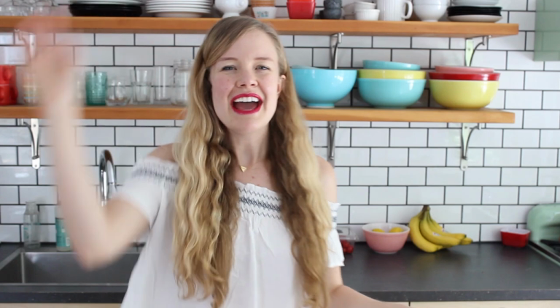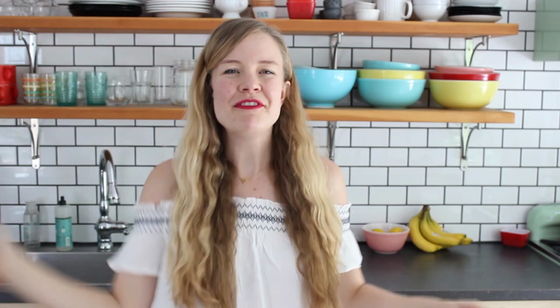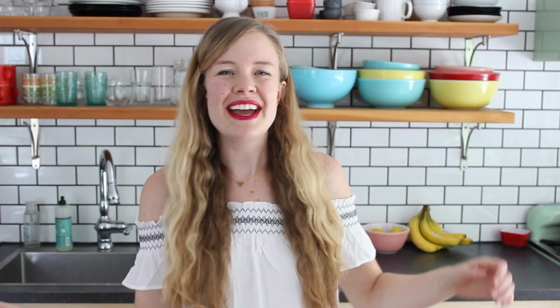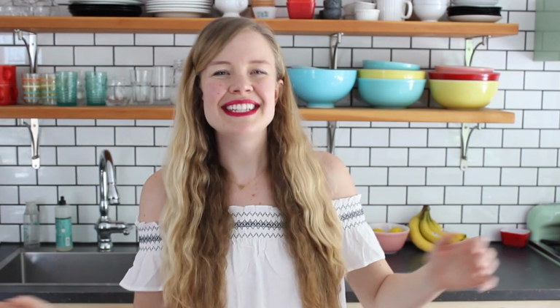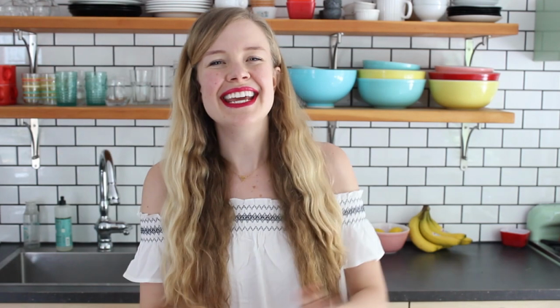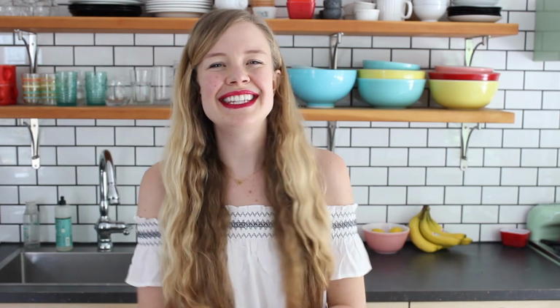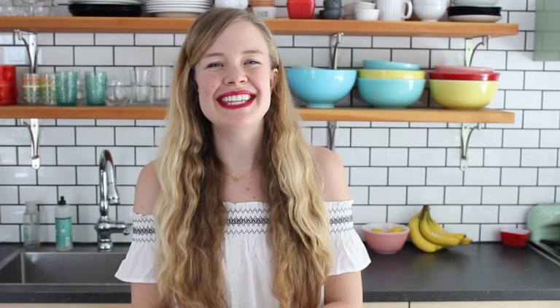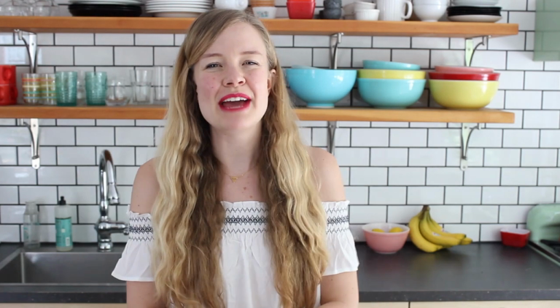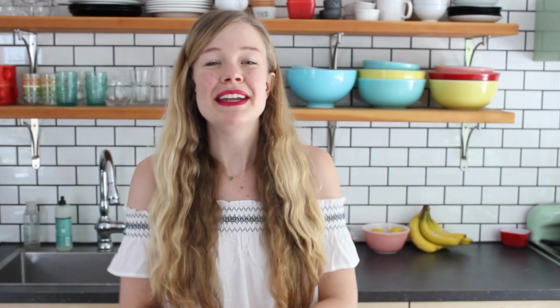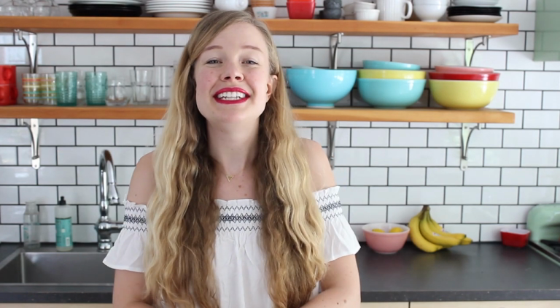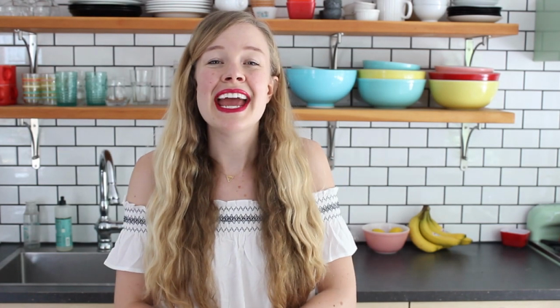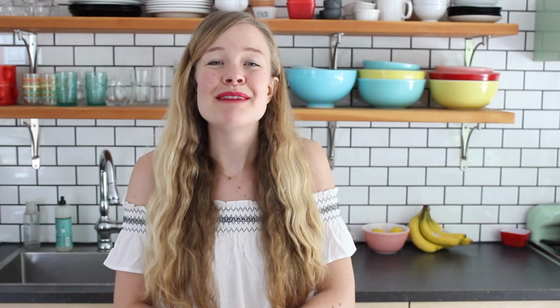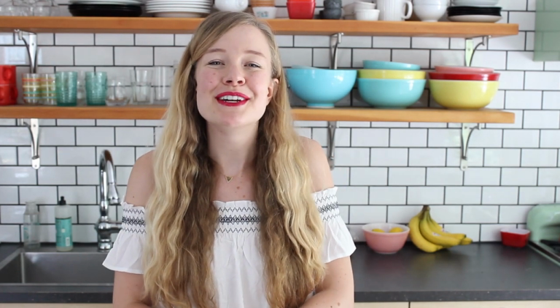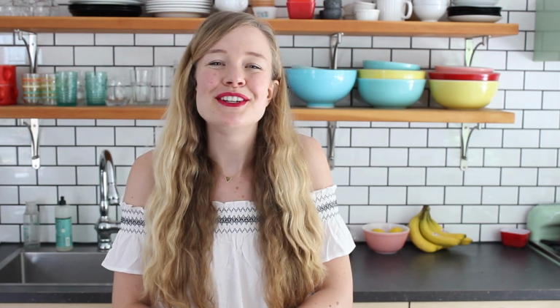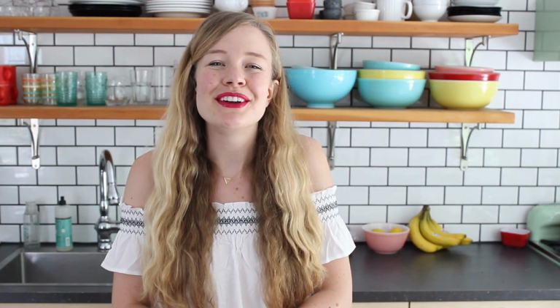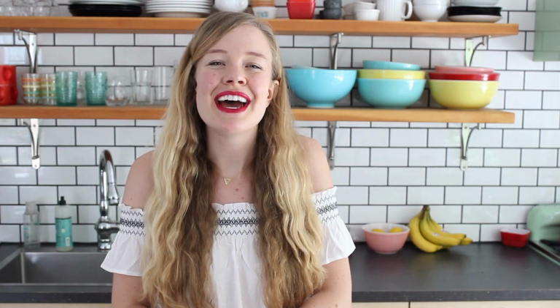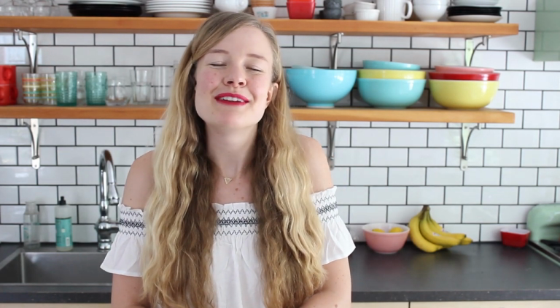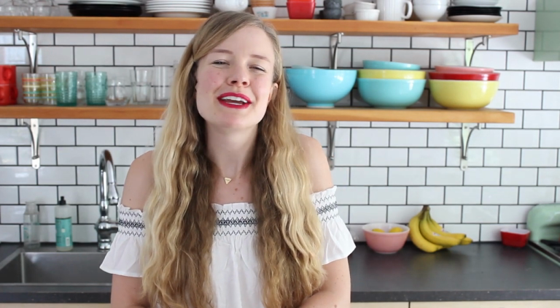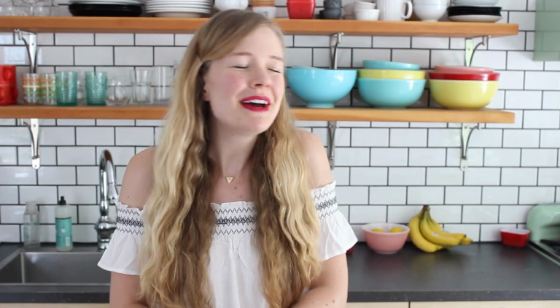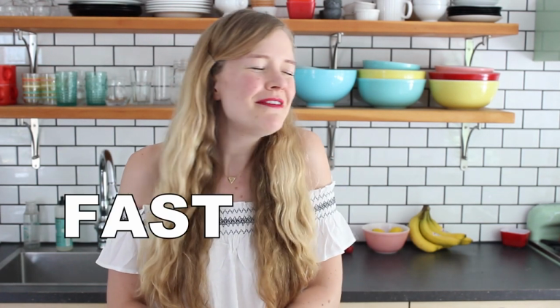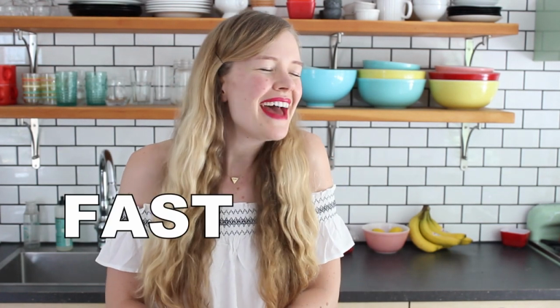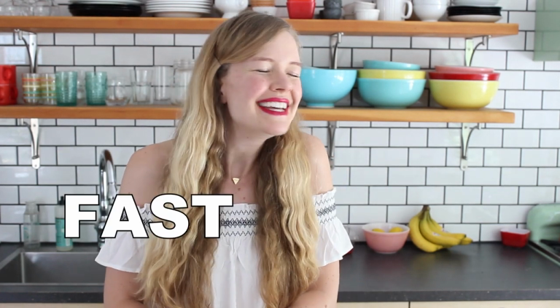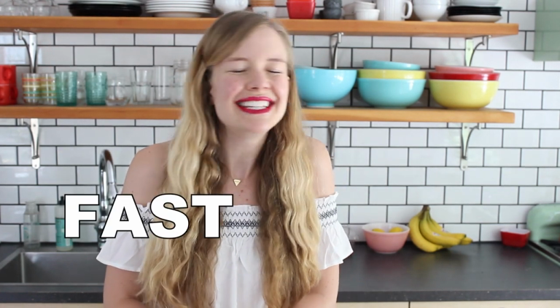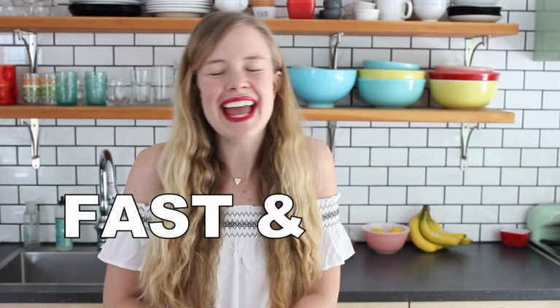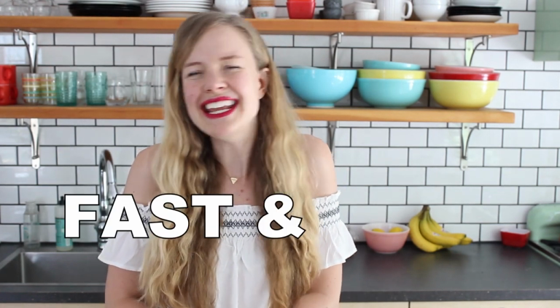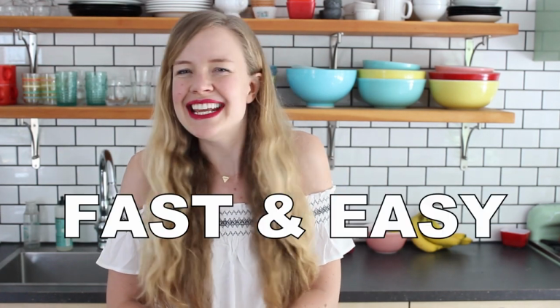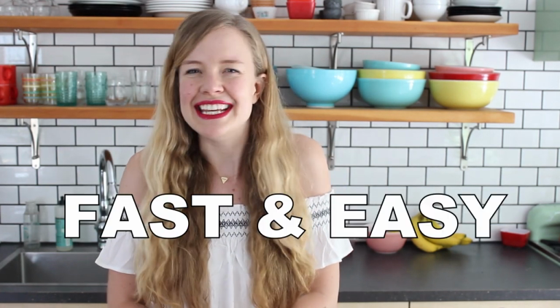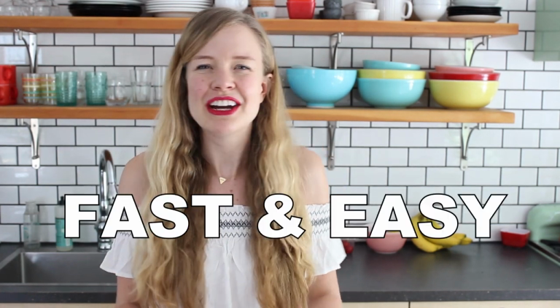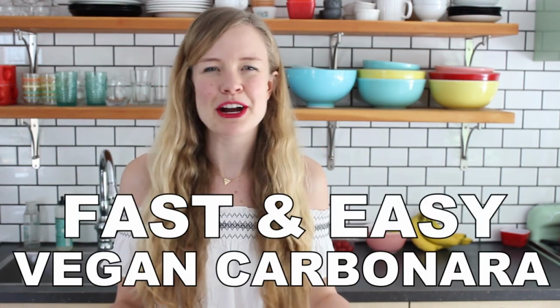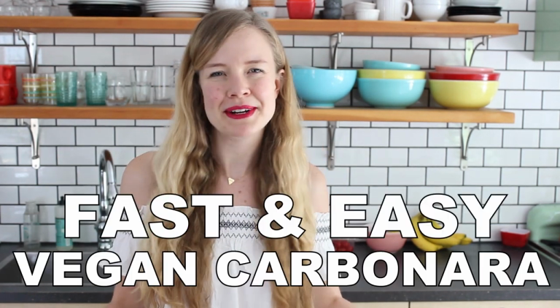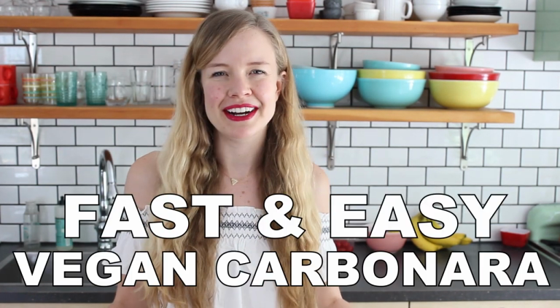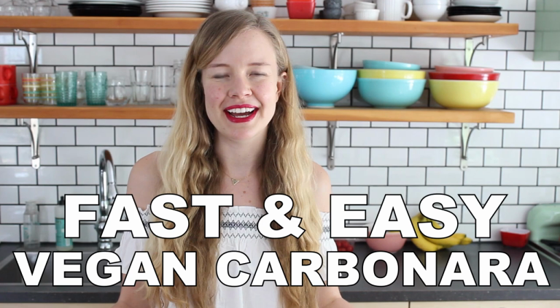Hi friends, it's Sam, and today I'm going to show you how to make my fast and easy carbonara.